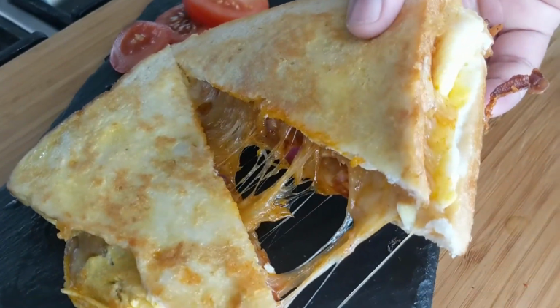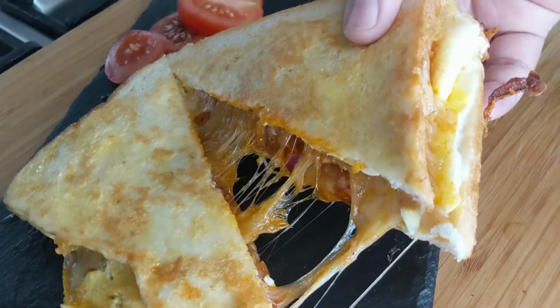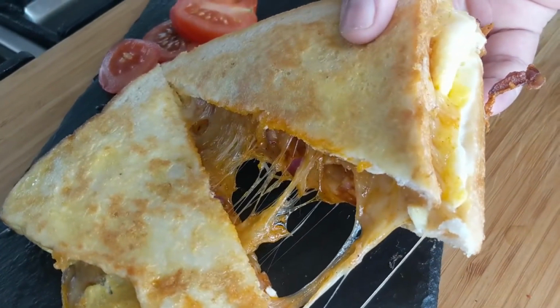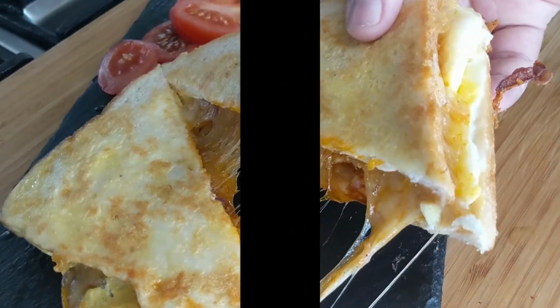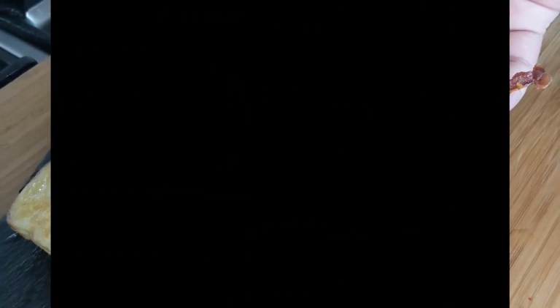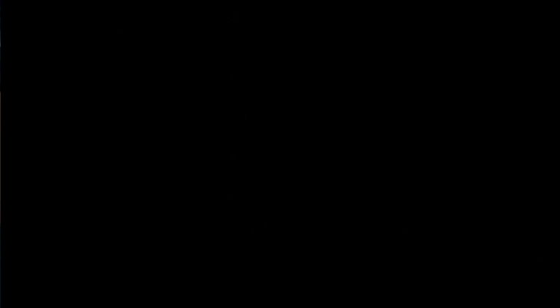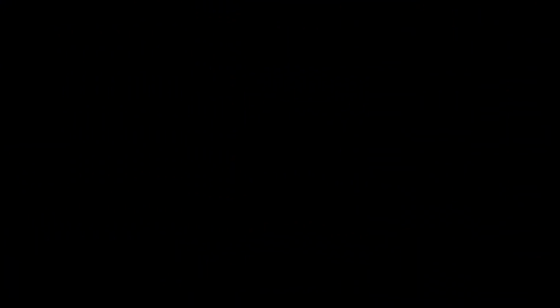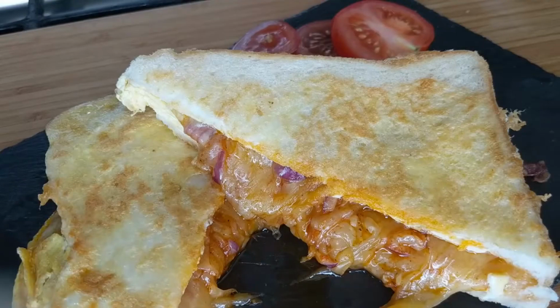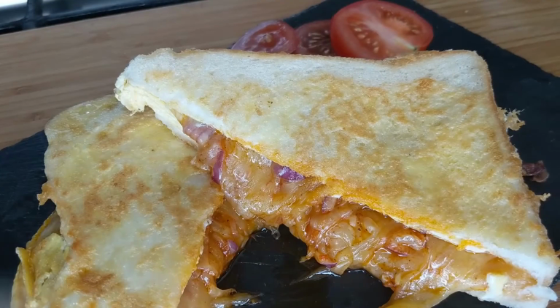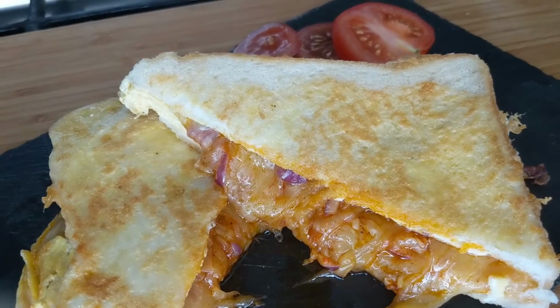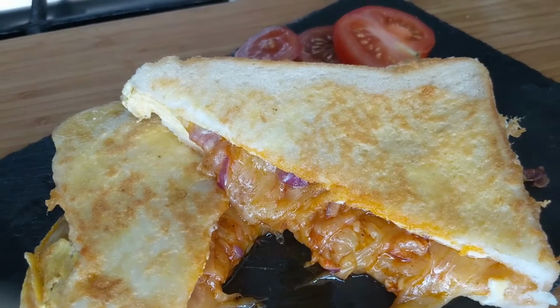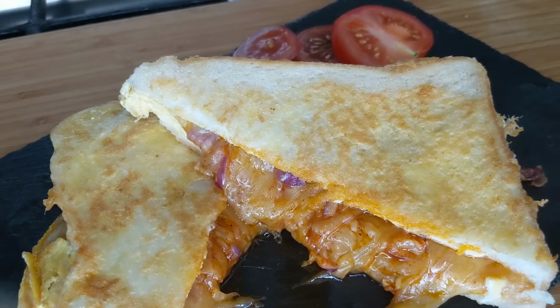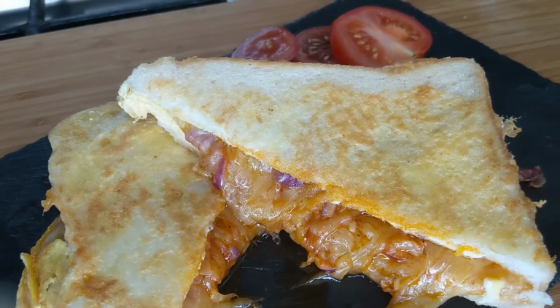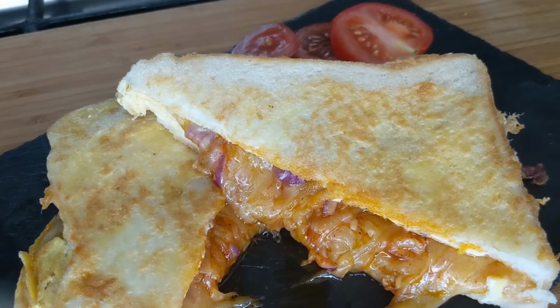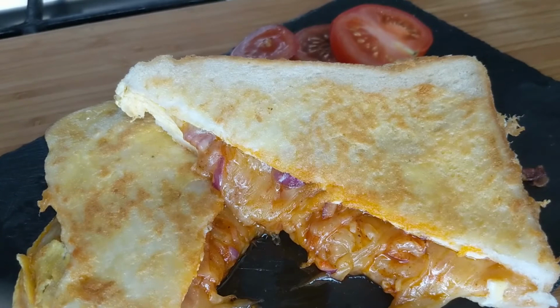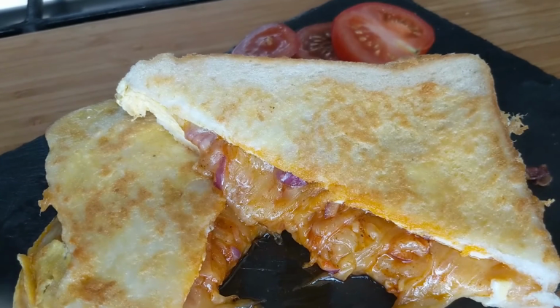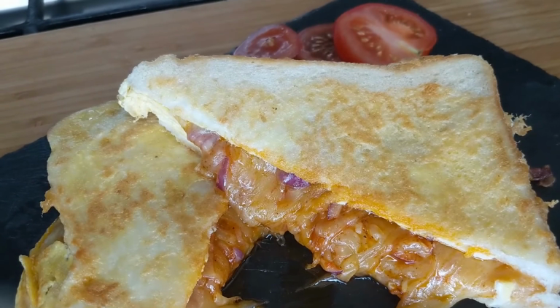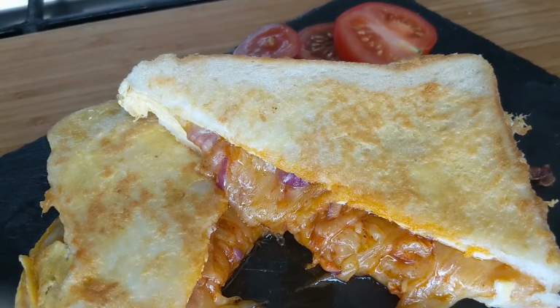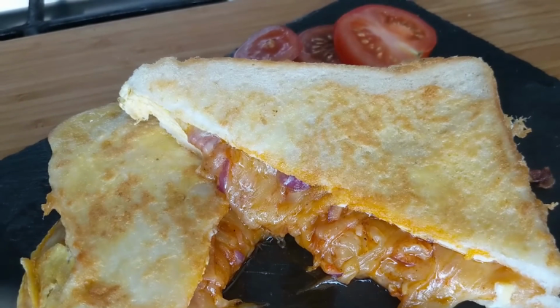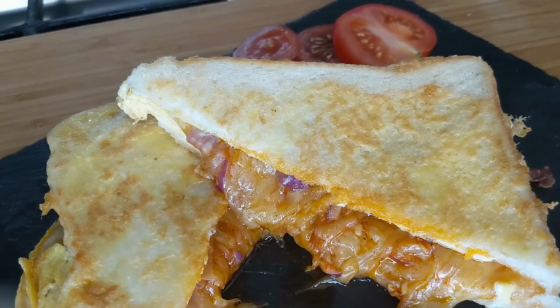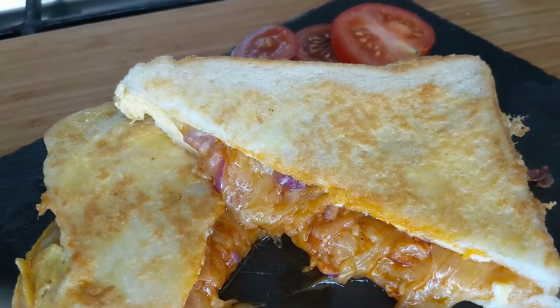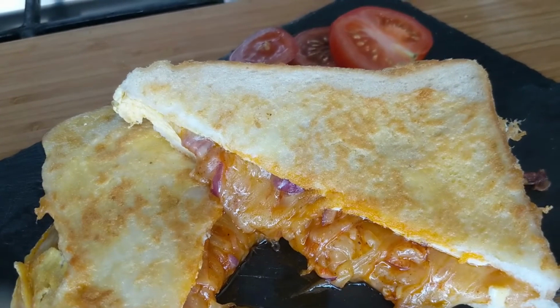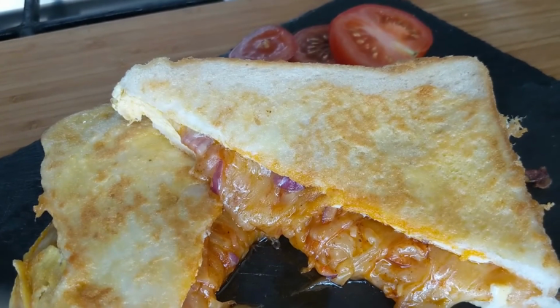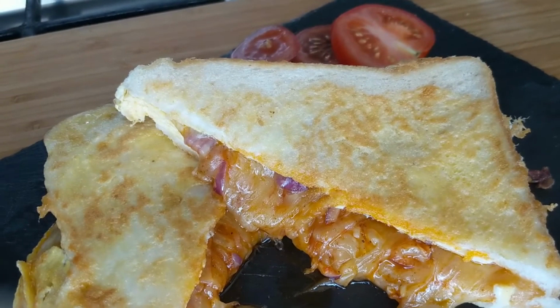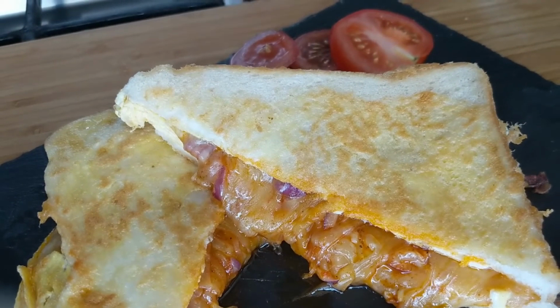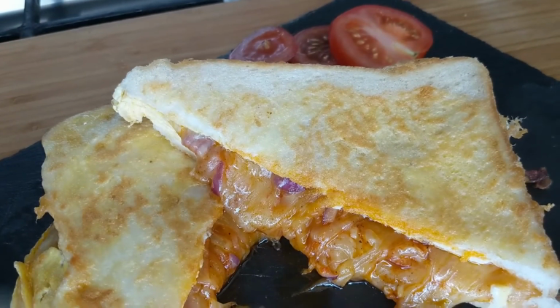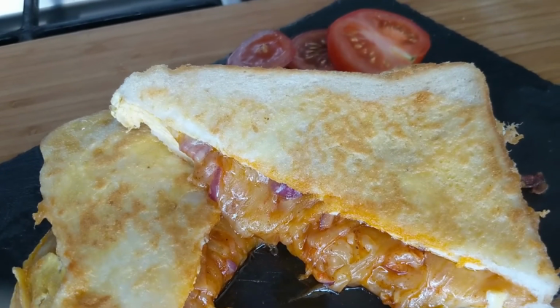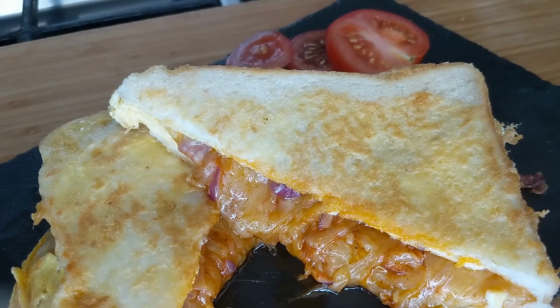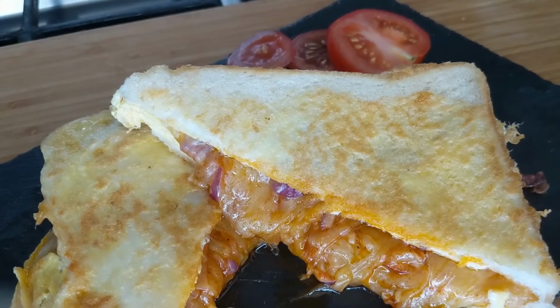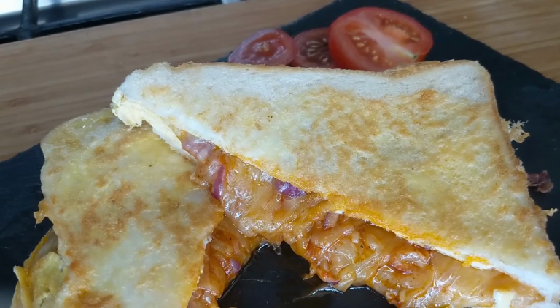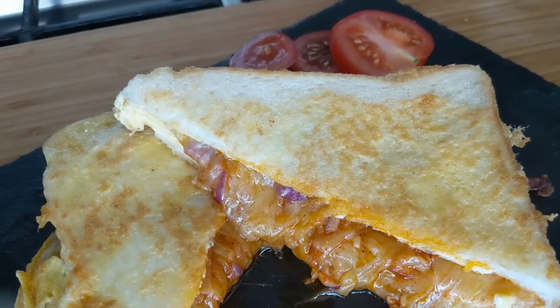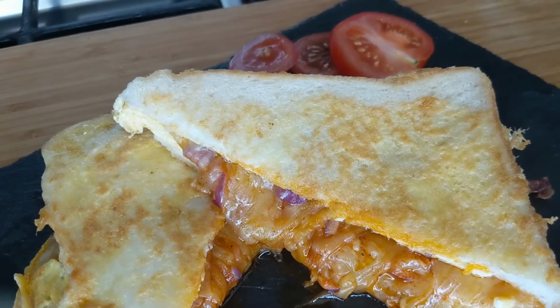Look at this cheese! Thank you so much for watching. I hope you will make this and enjoy eating it. Thank you. Bye!